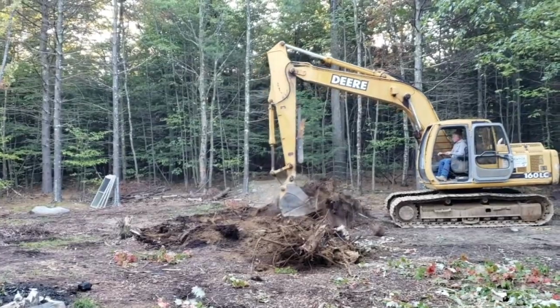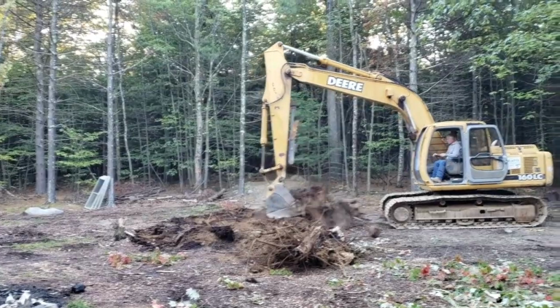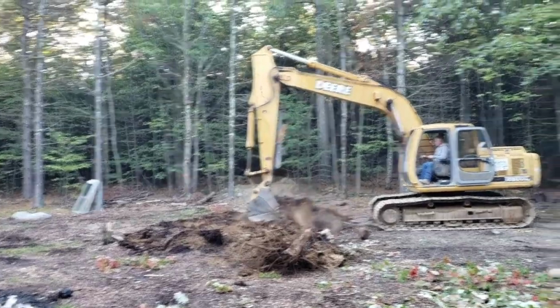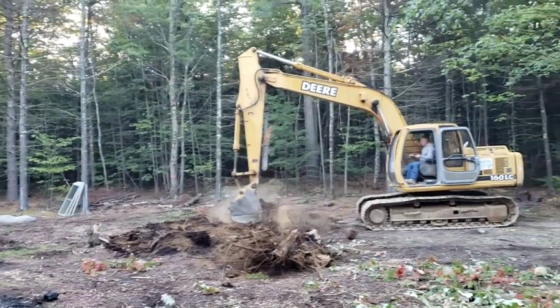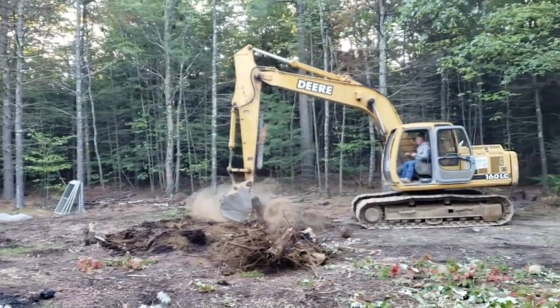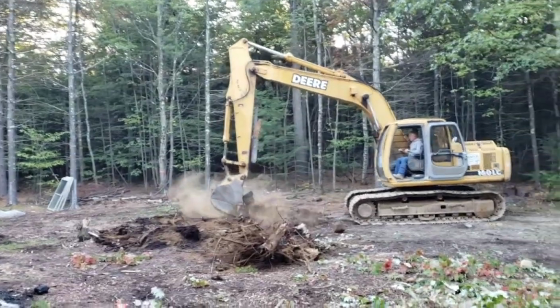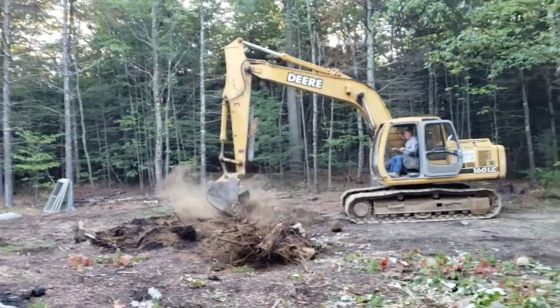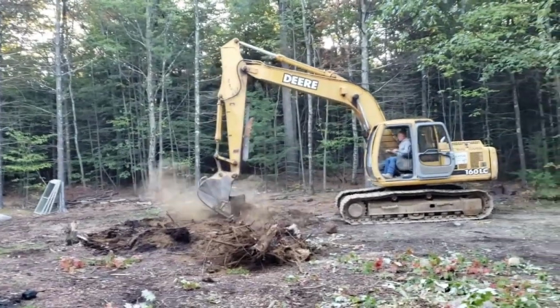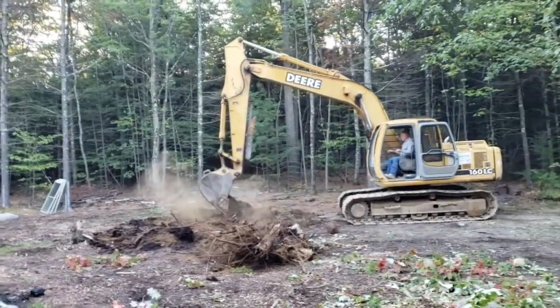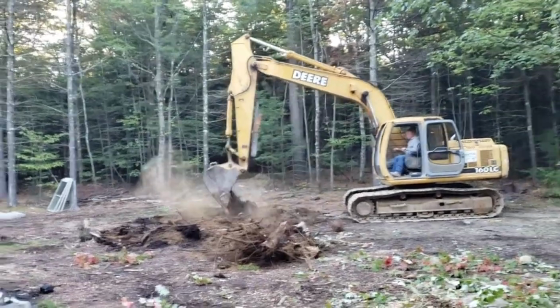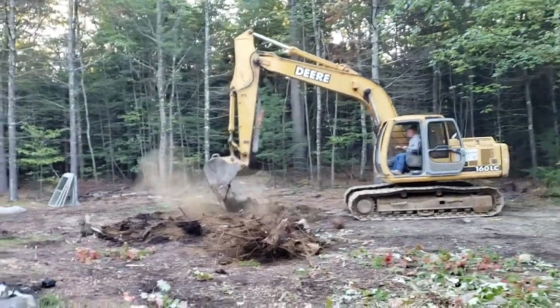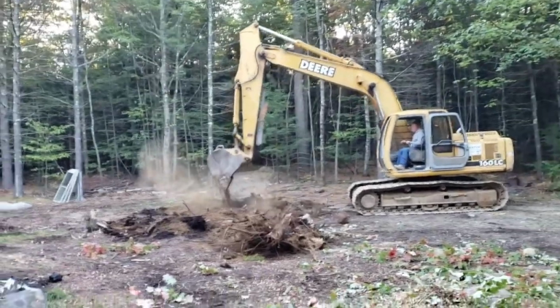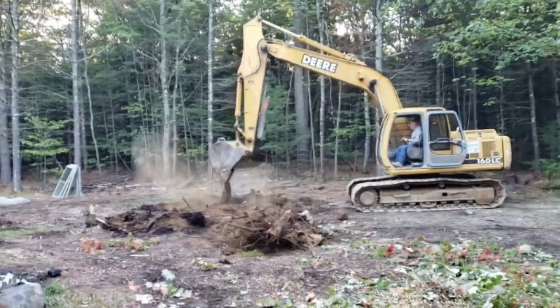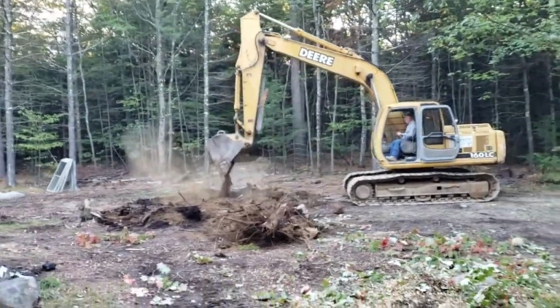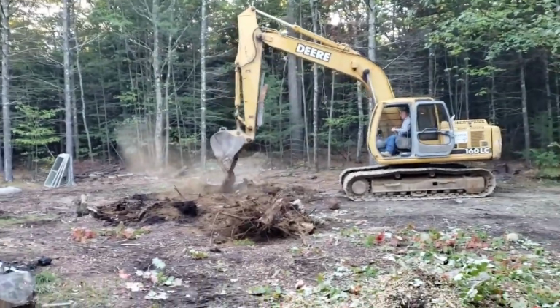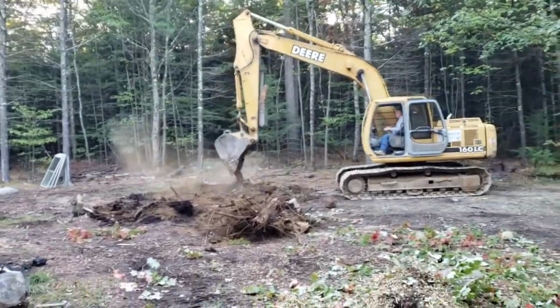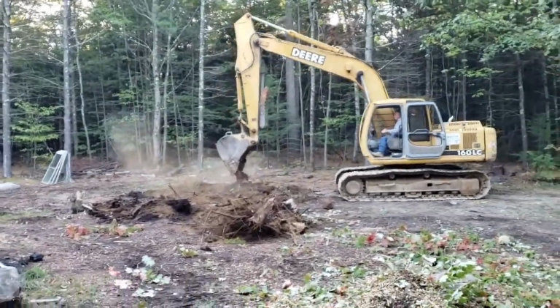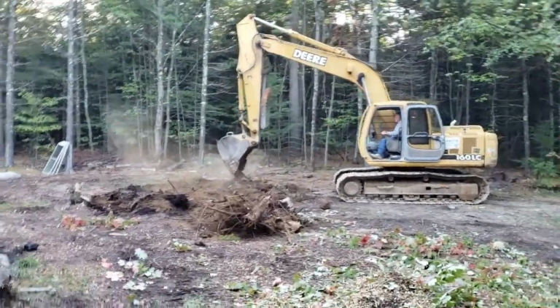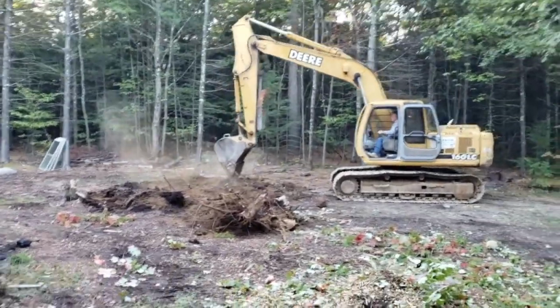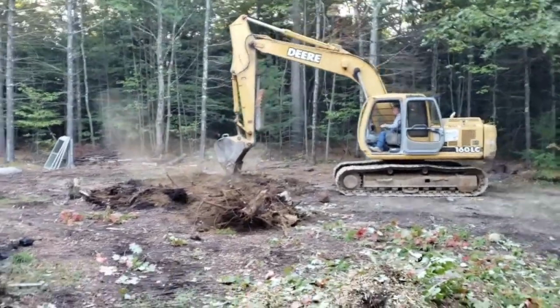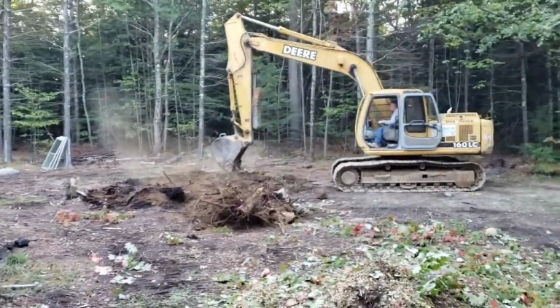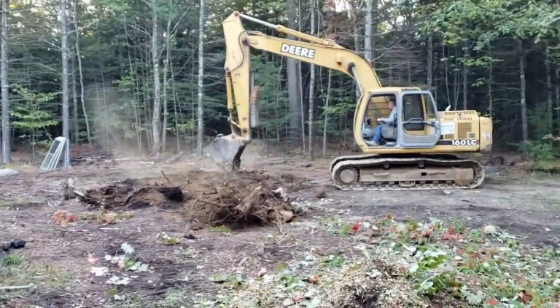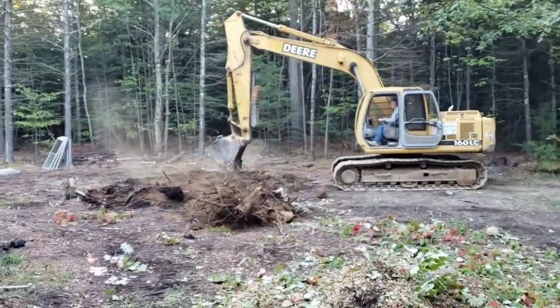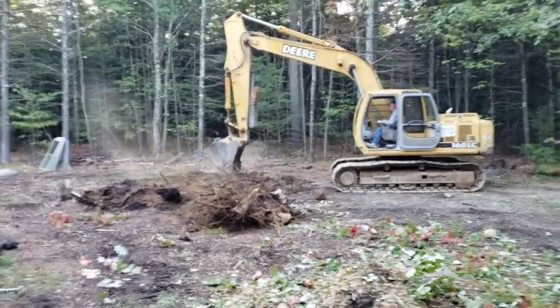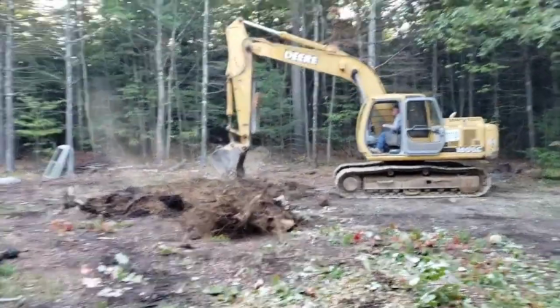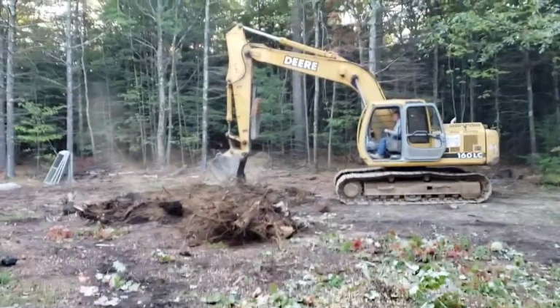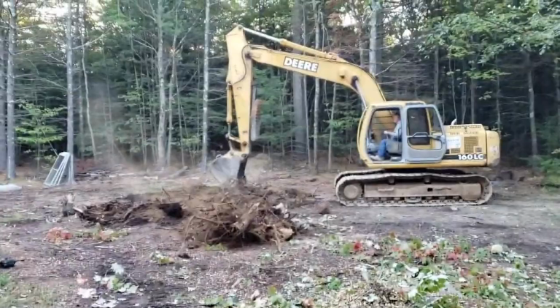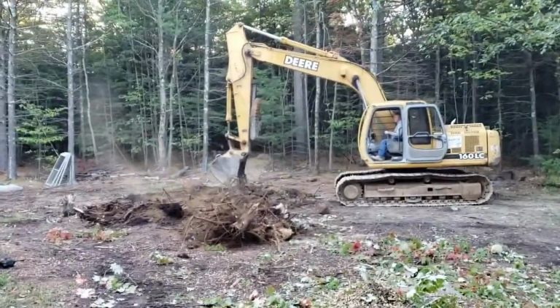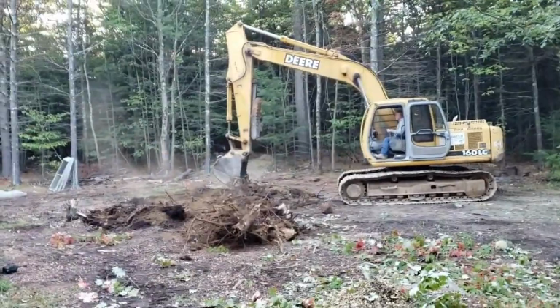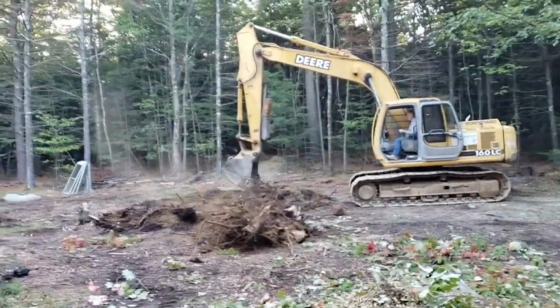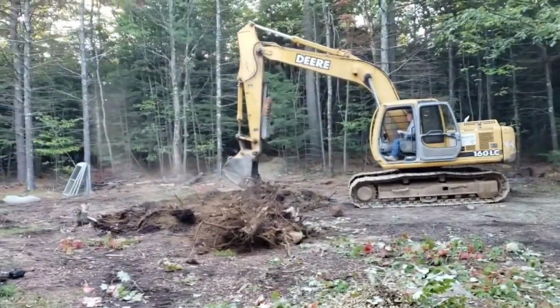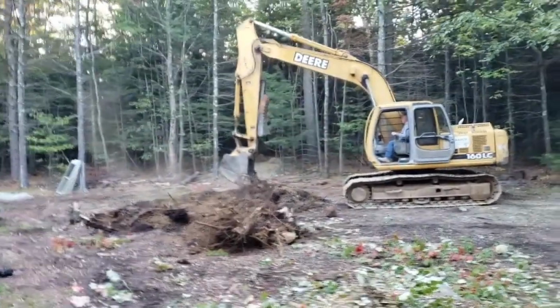That's a big maple. That maple I cut the other day — he's digging up that one now.